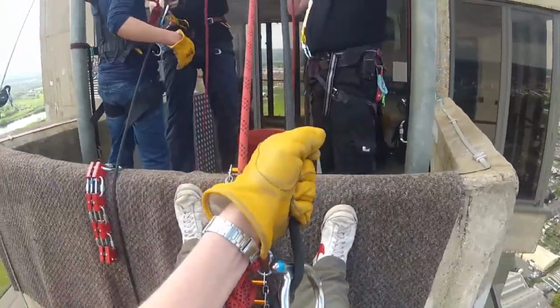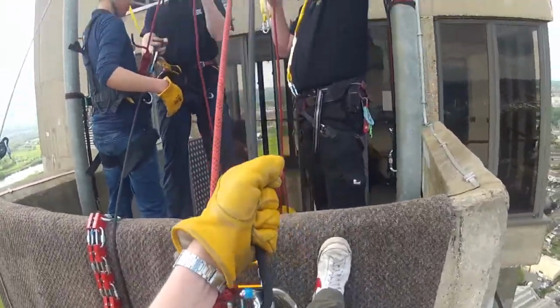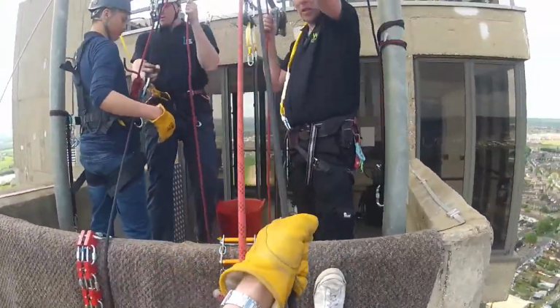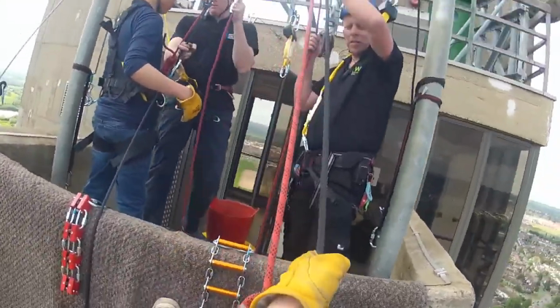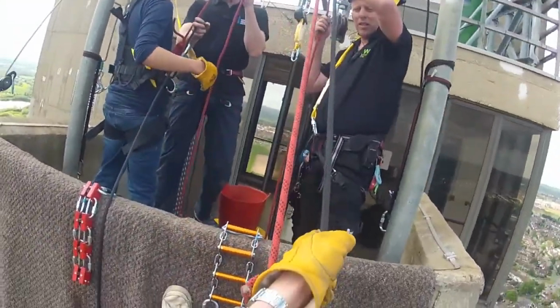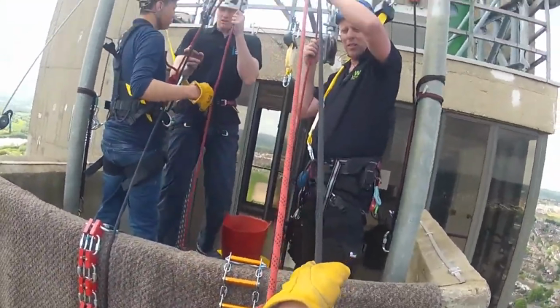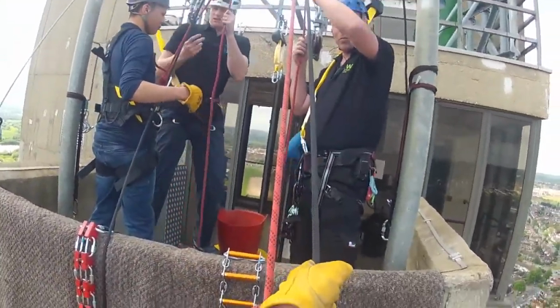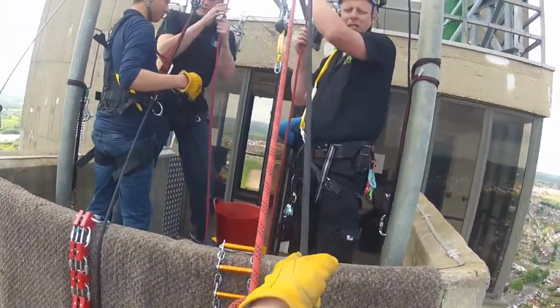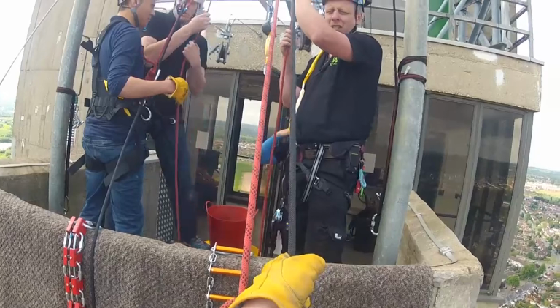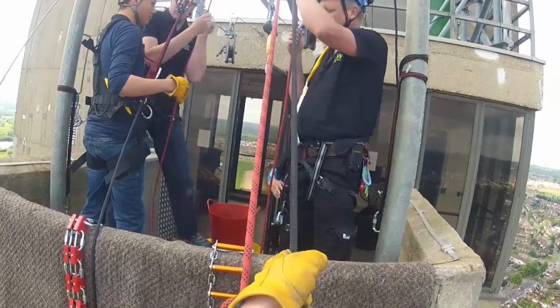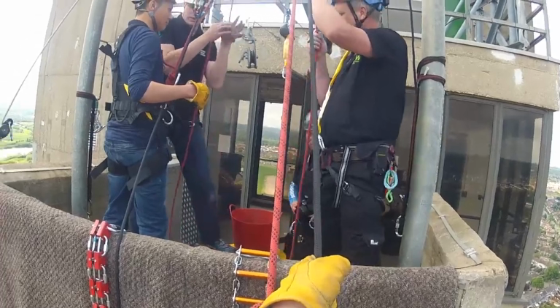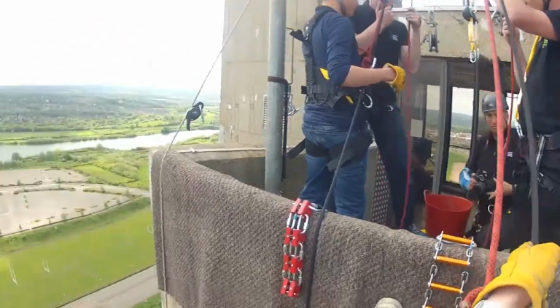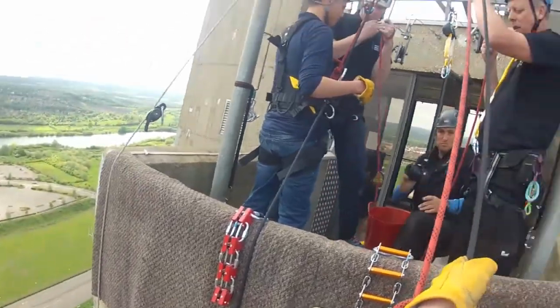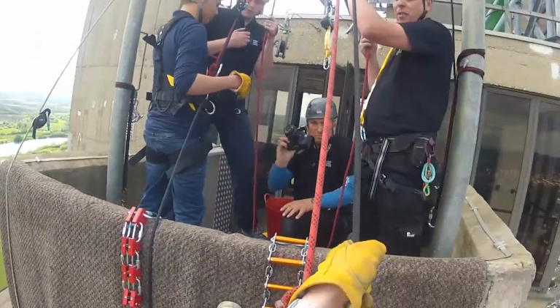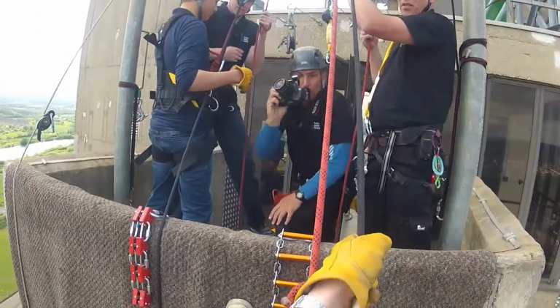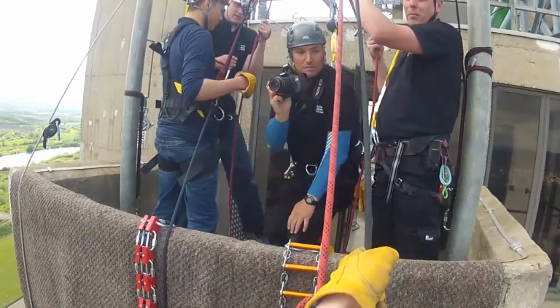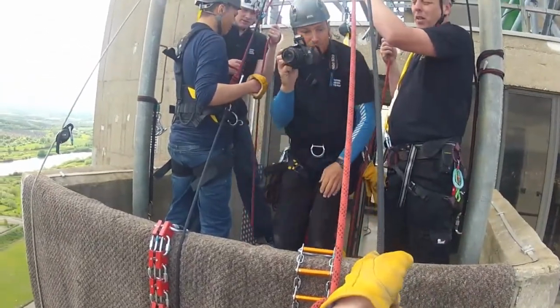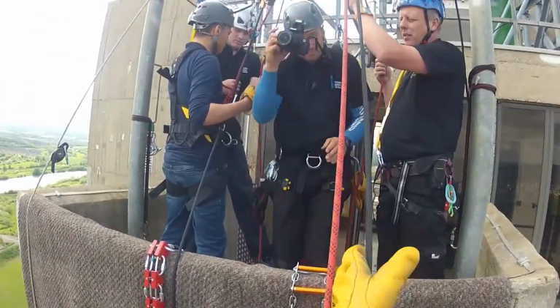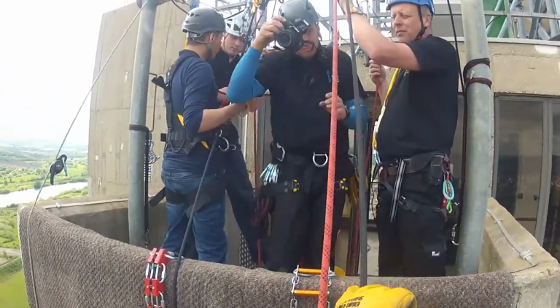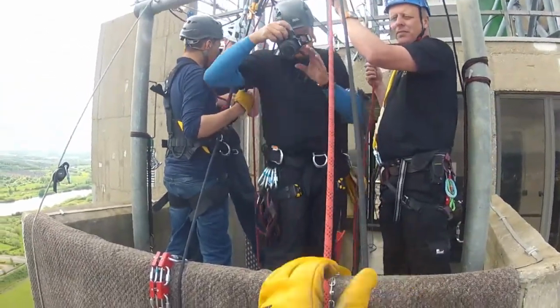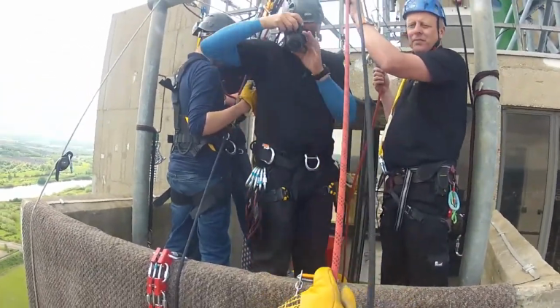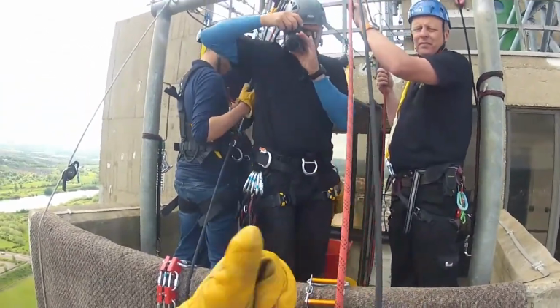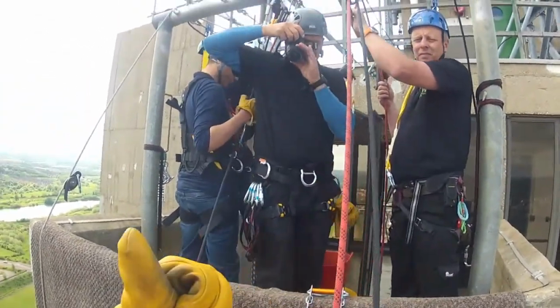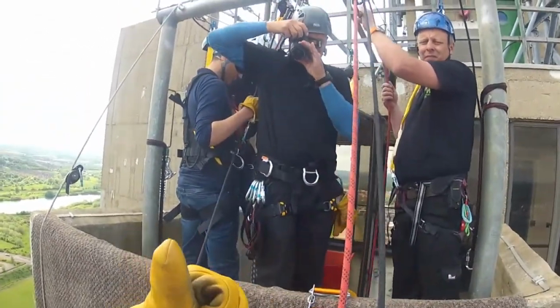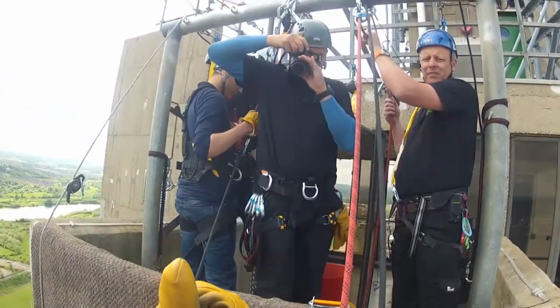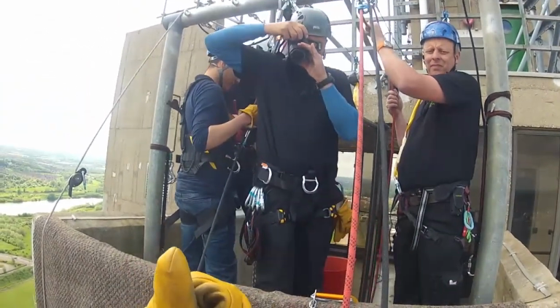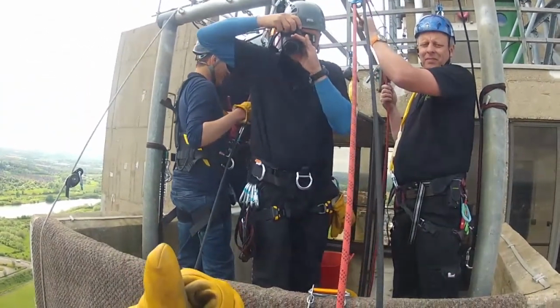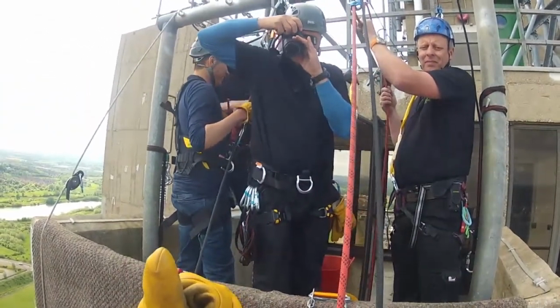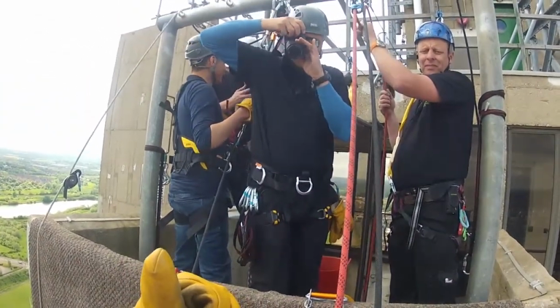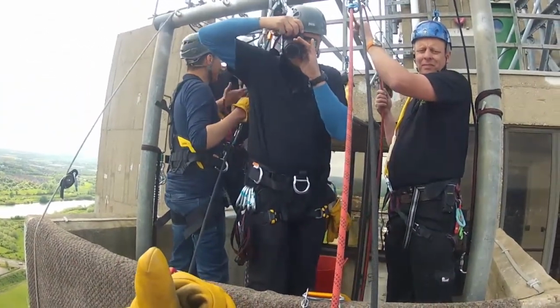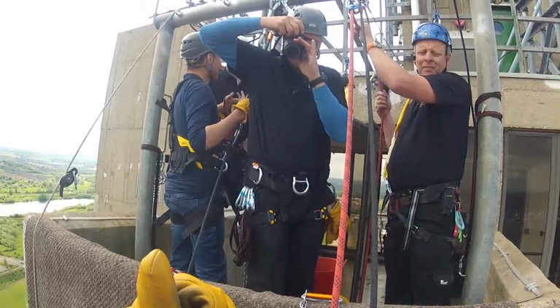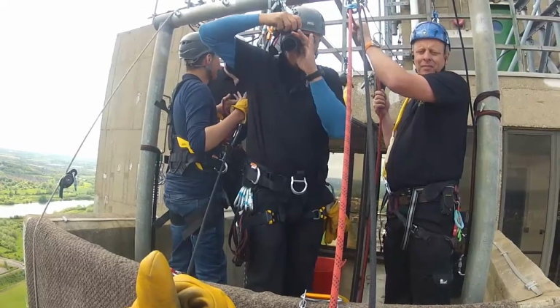I just want to hold on a sec, because we need to hold you here, we'll take a picture. Nice to come for them.